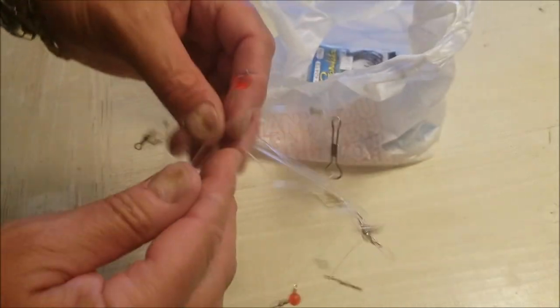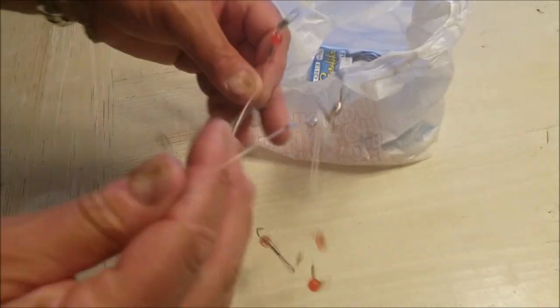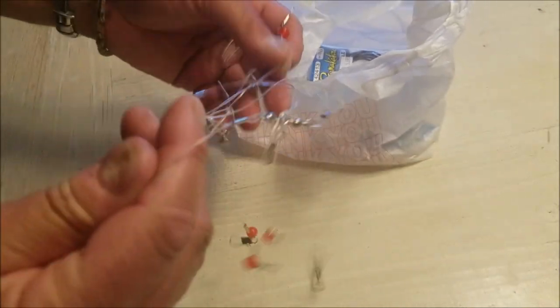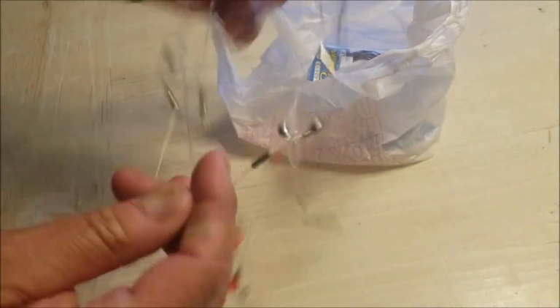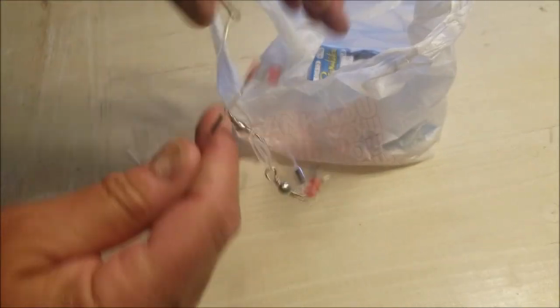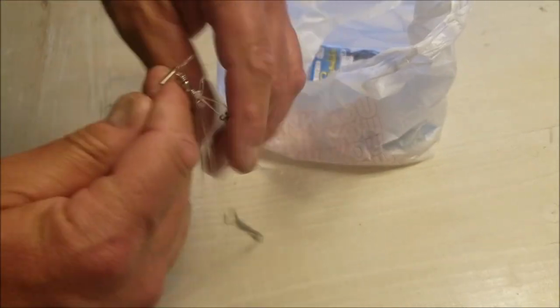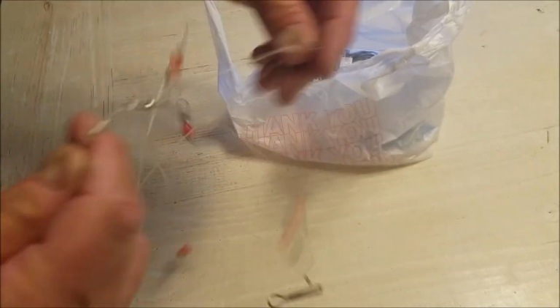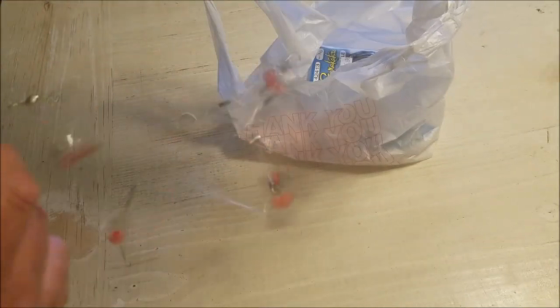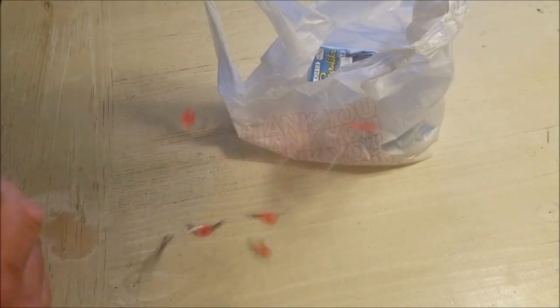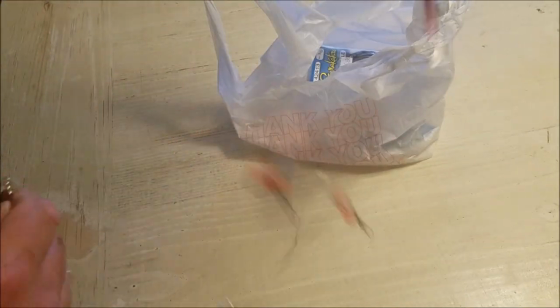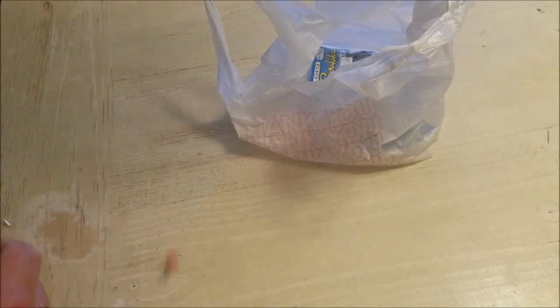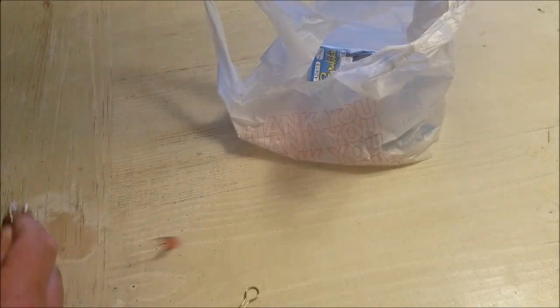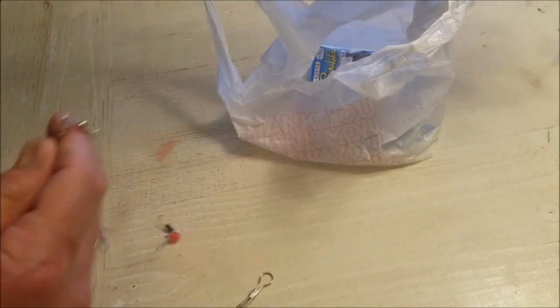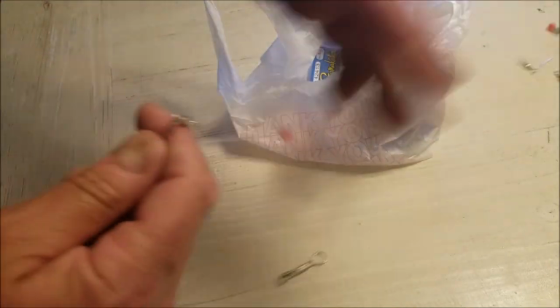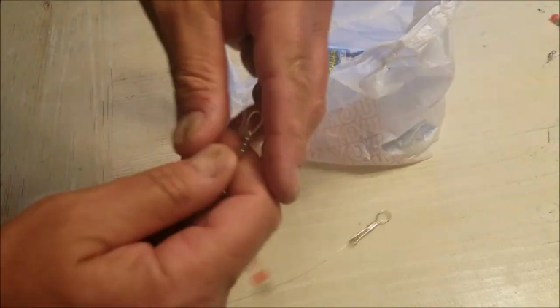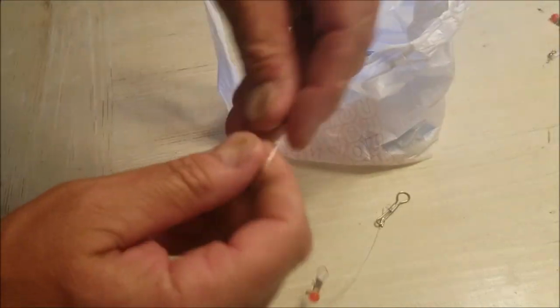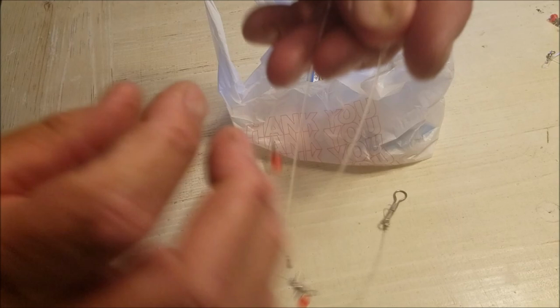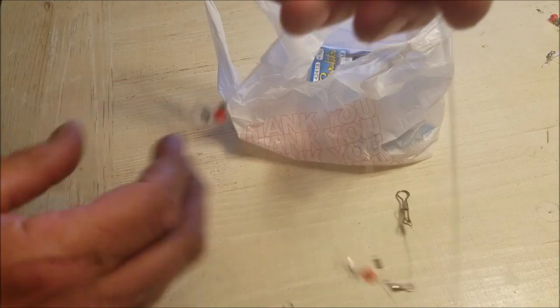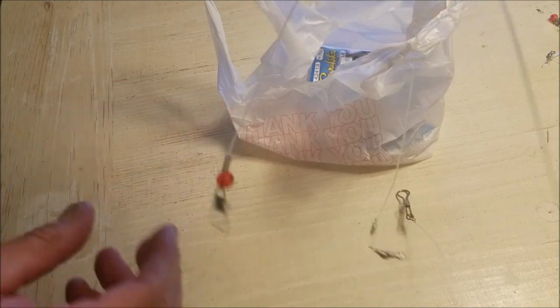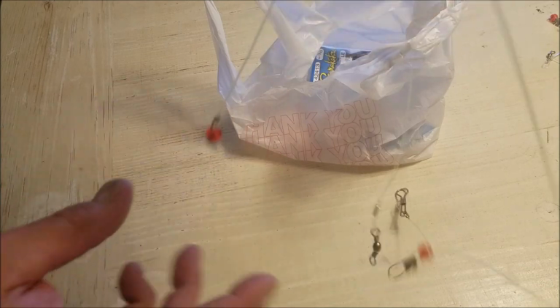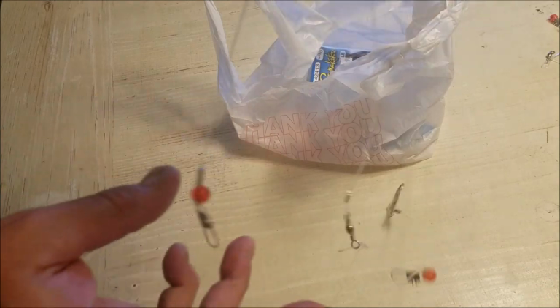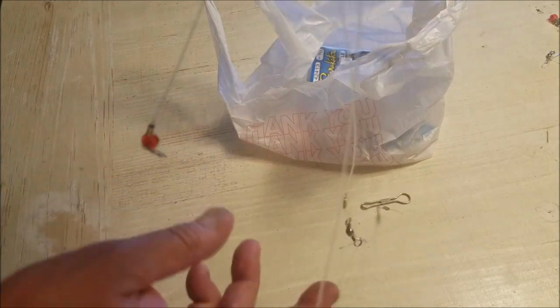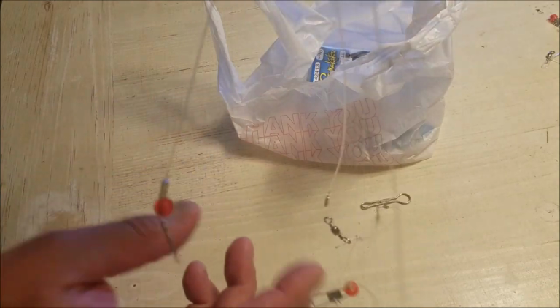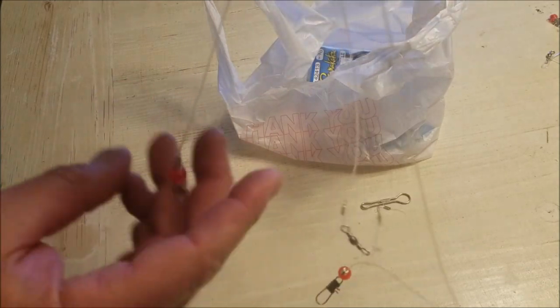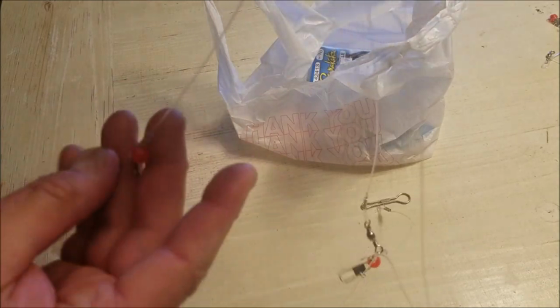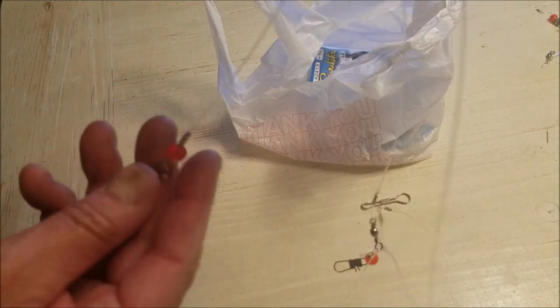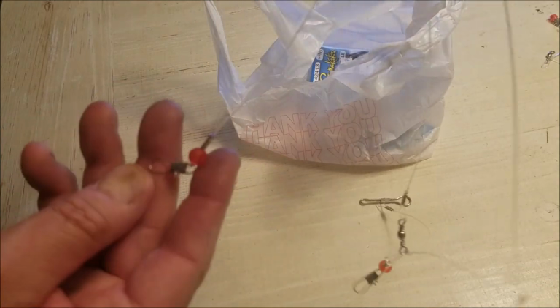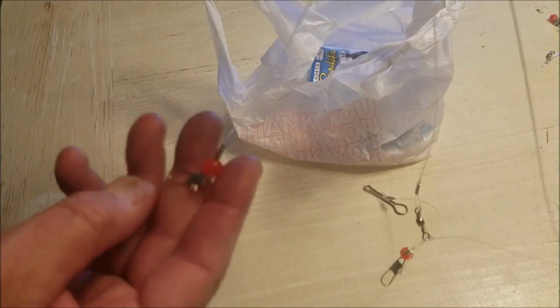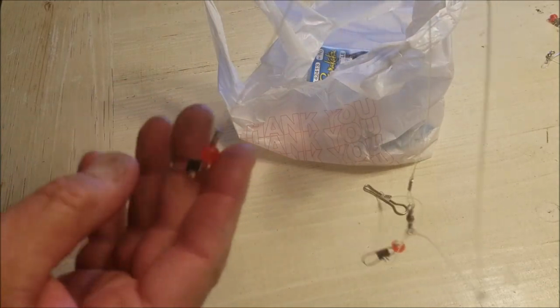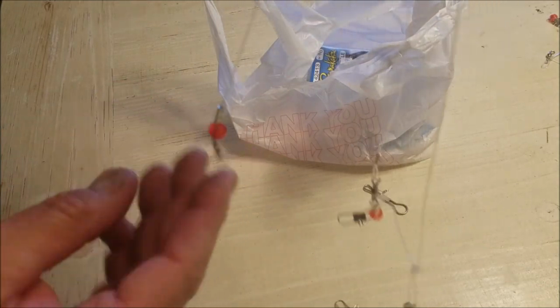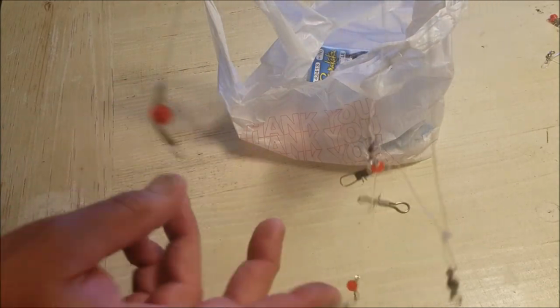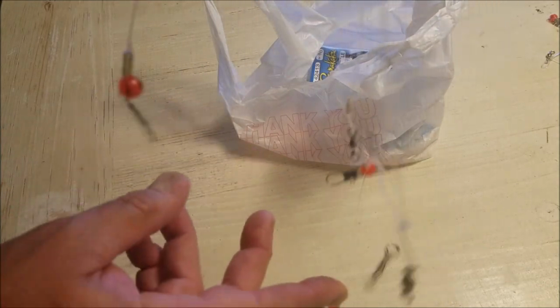First, I got two double drop, triple drop rigs. I like these because they have three places for hooks.